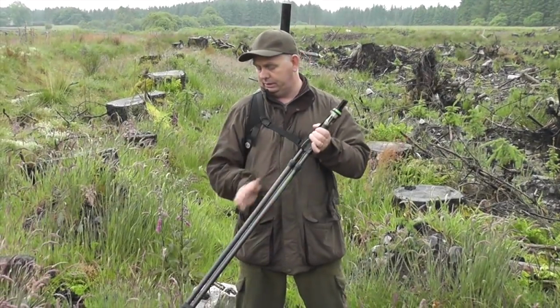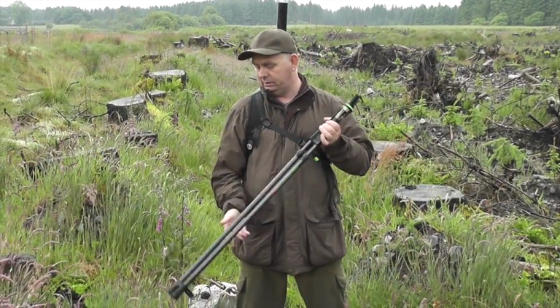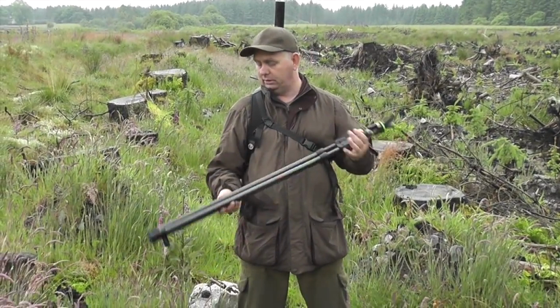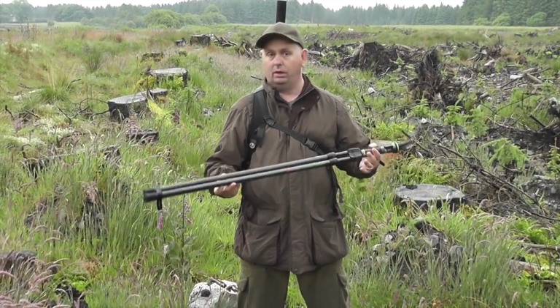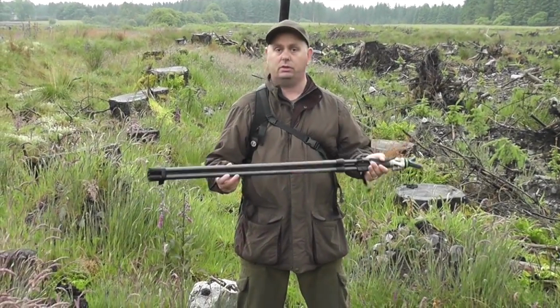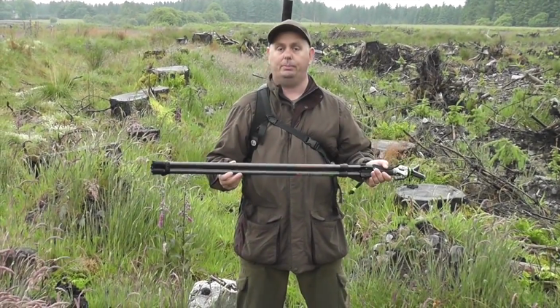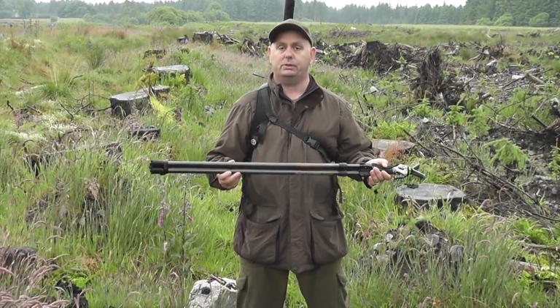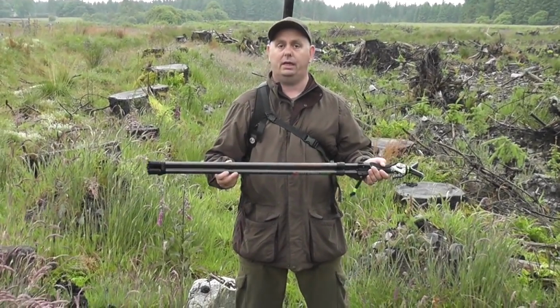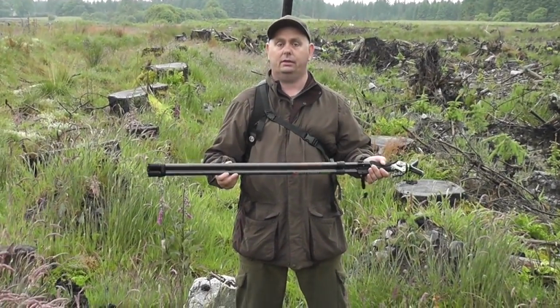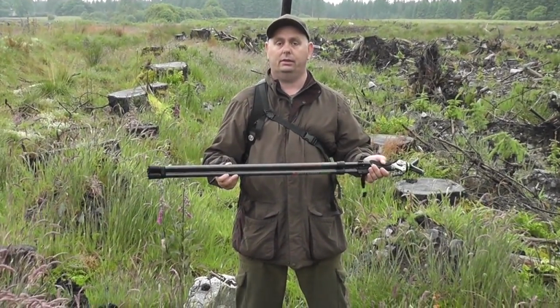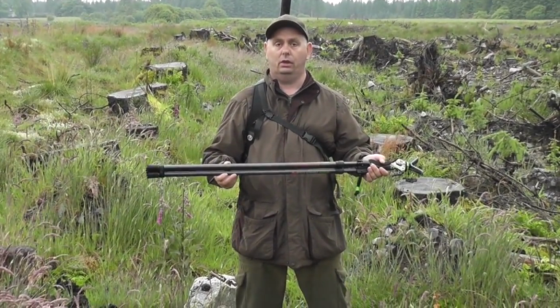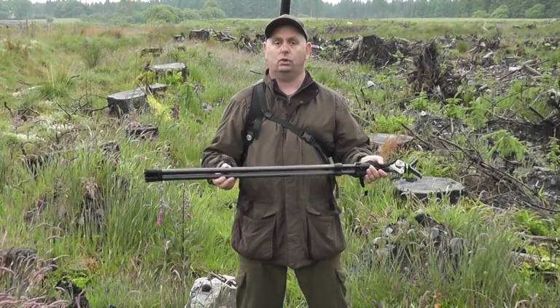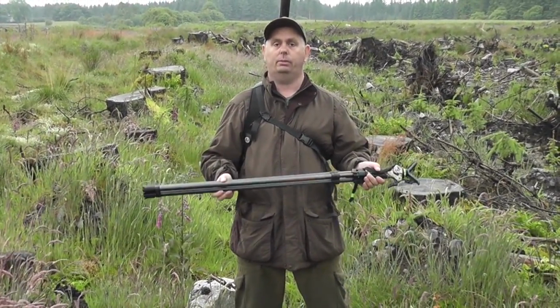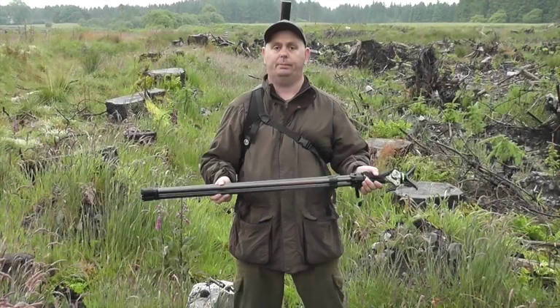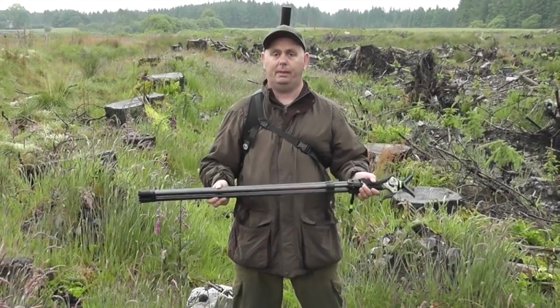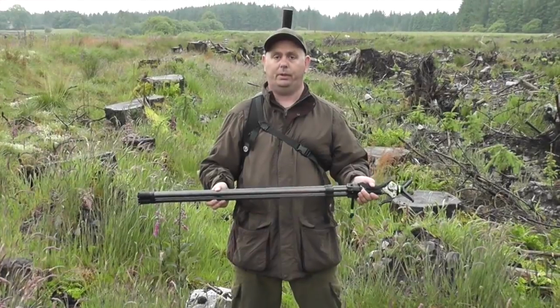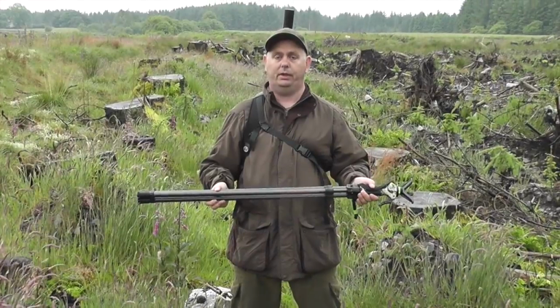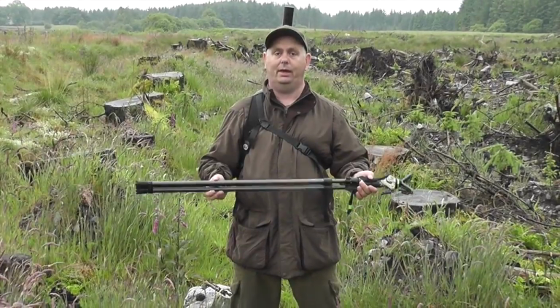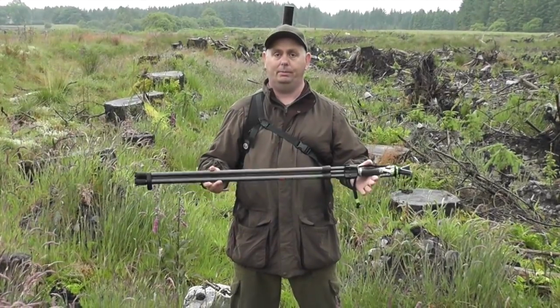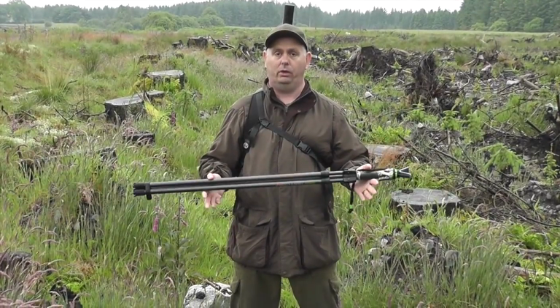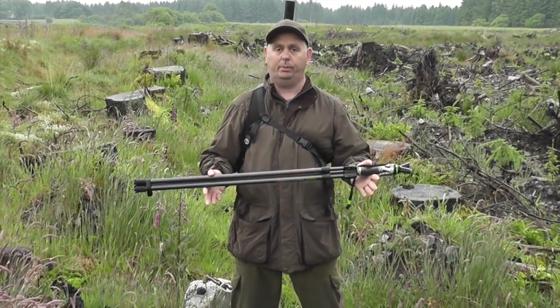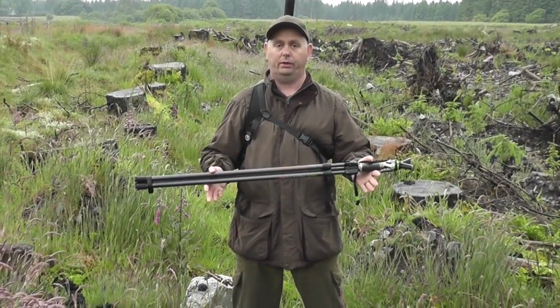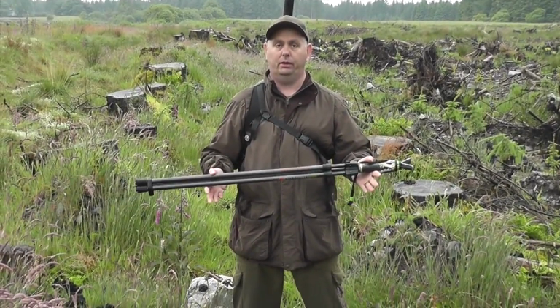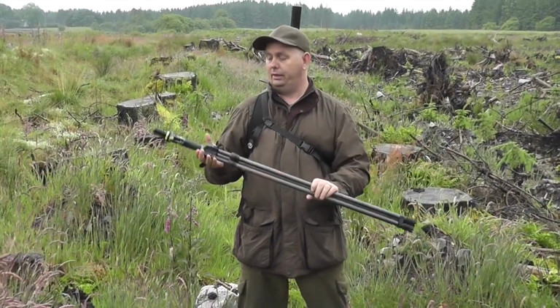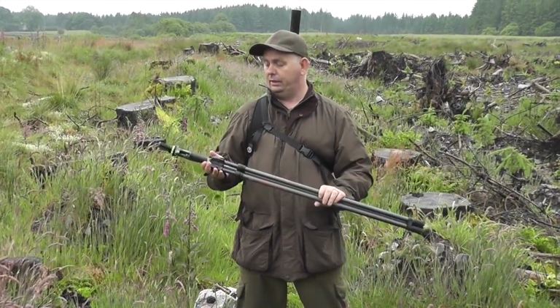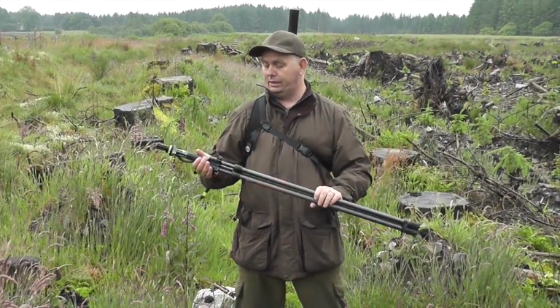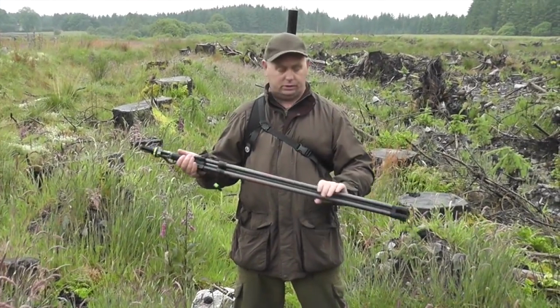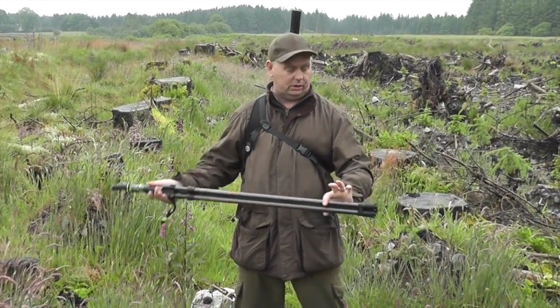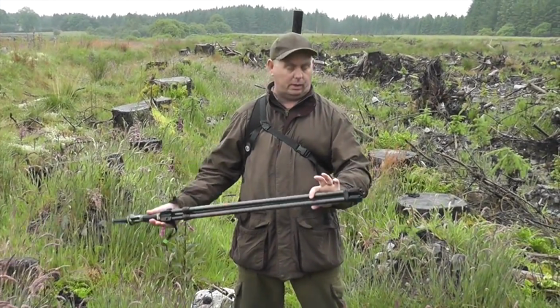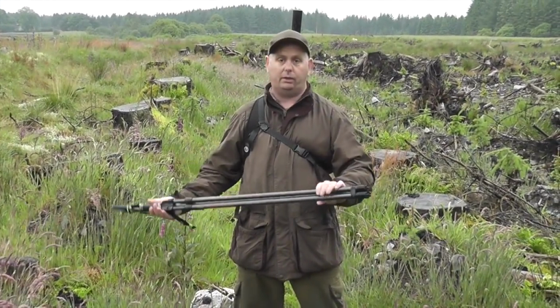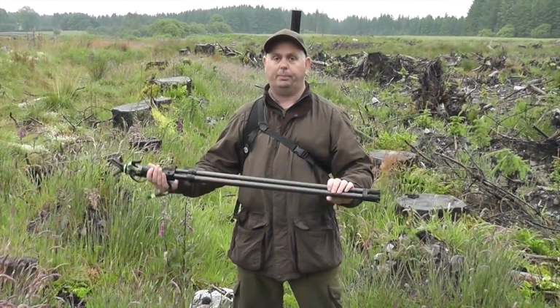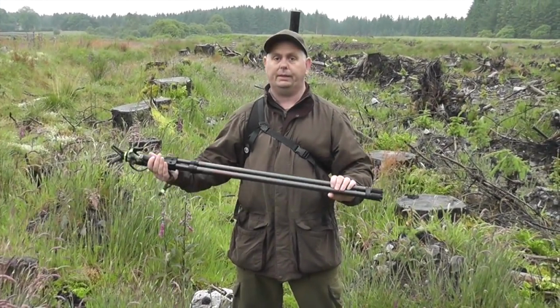These are a tripod set; they also come in a bipod and a monopod. As you can see, they are quite compact.